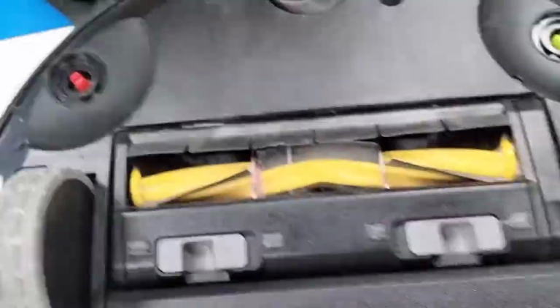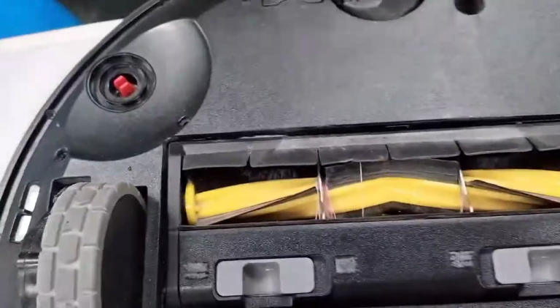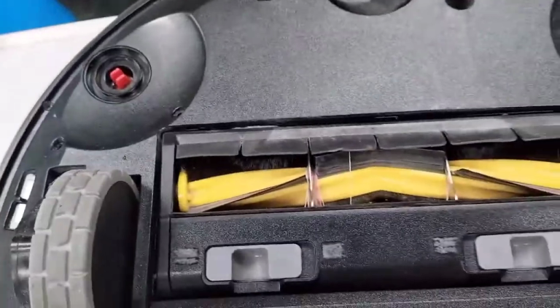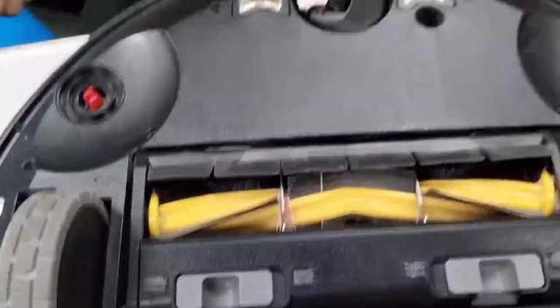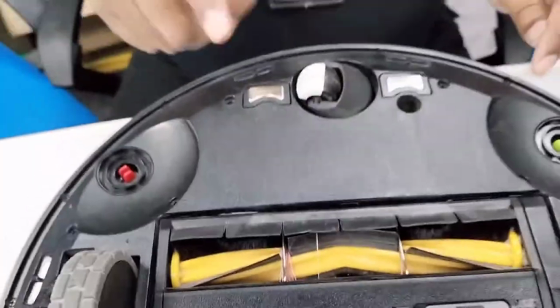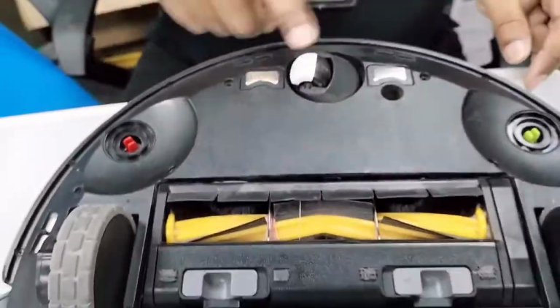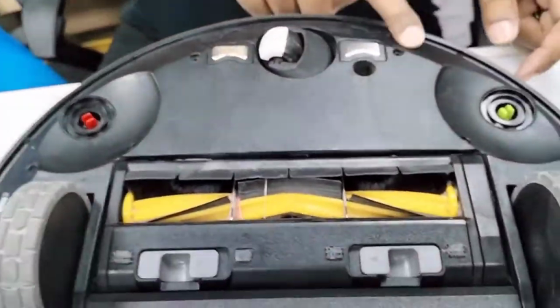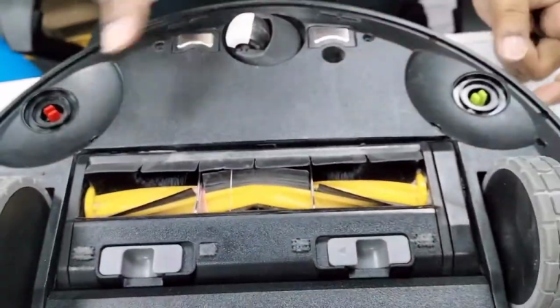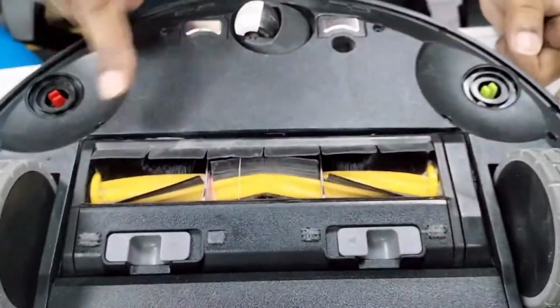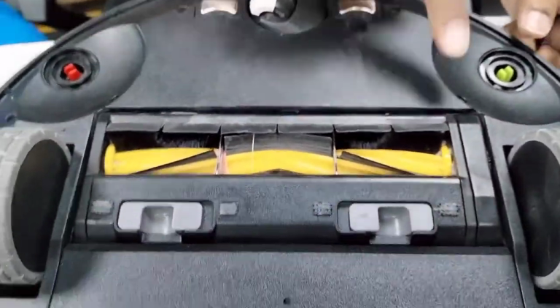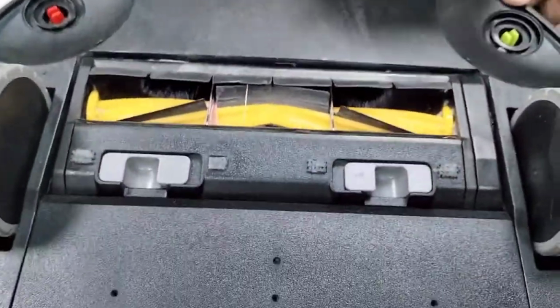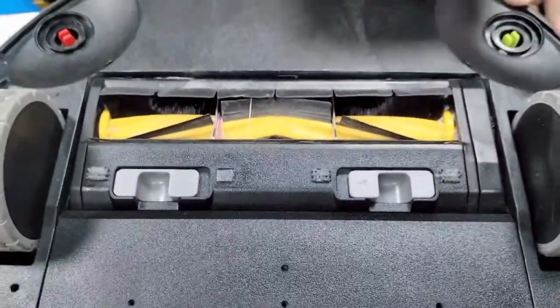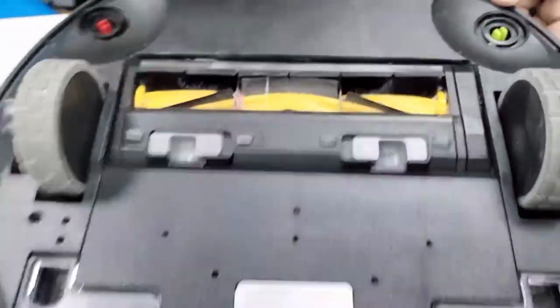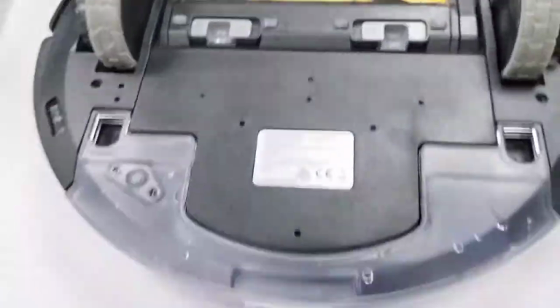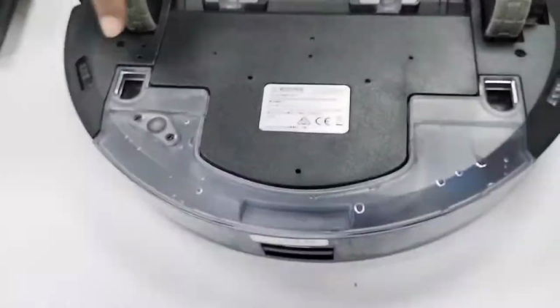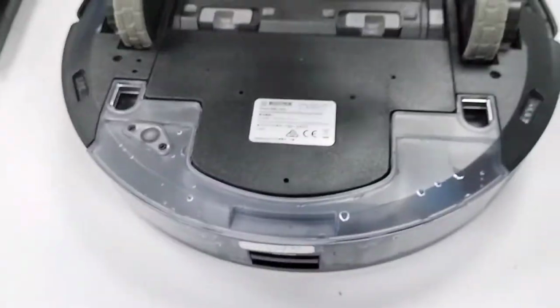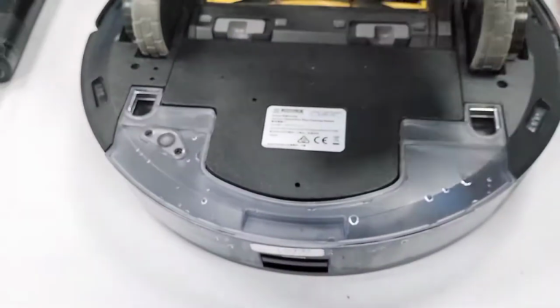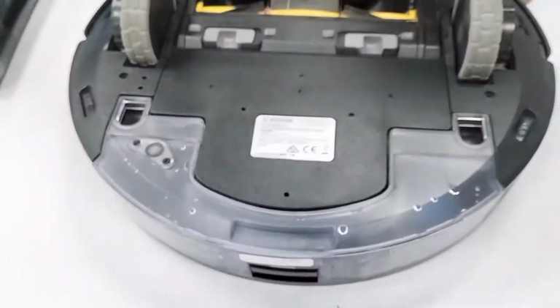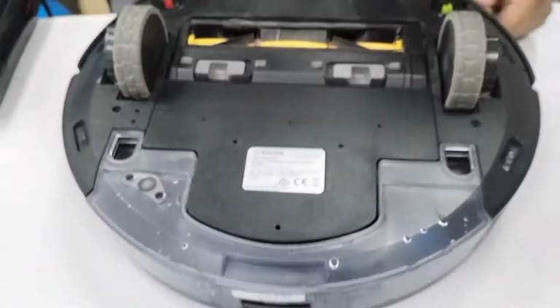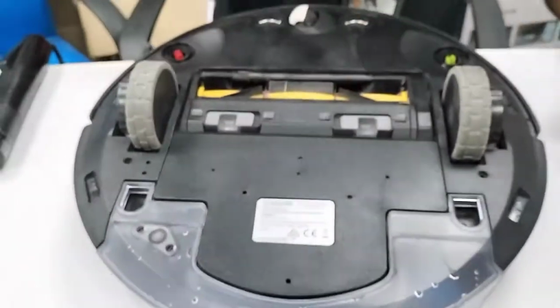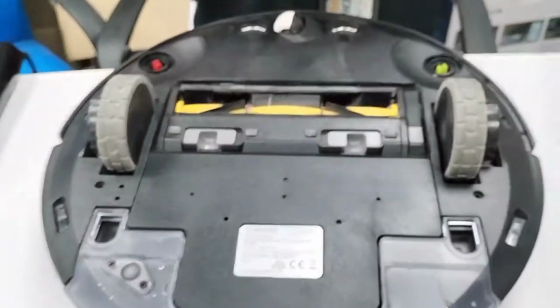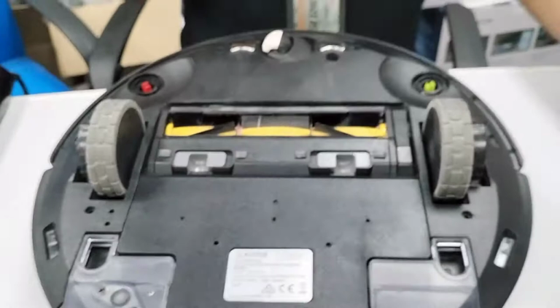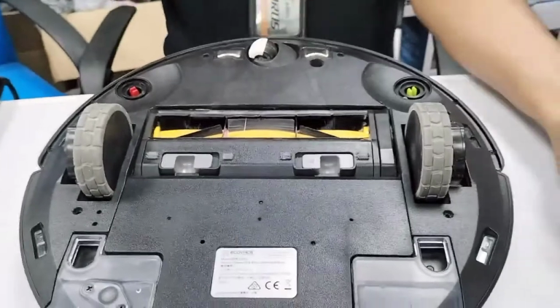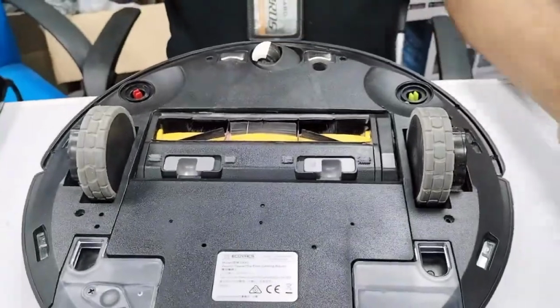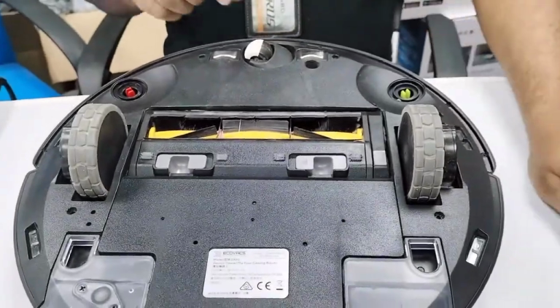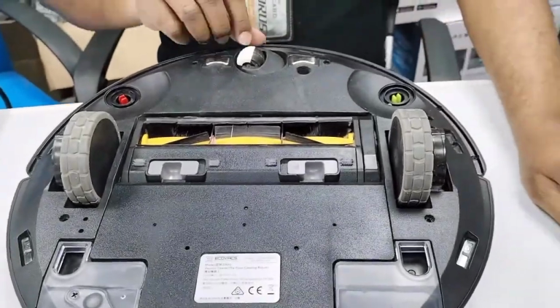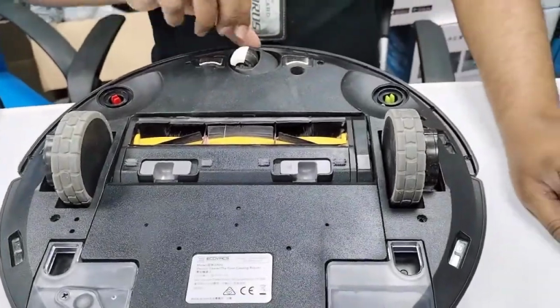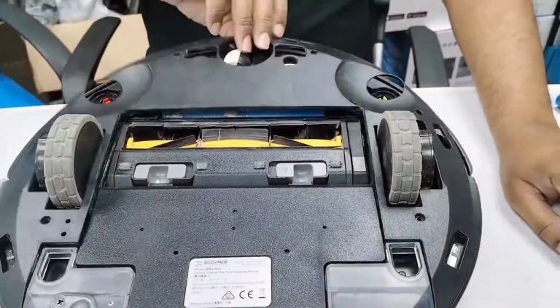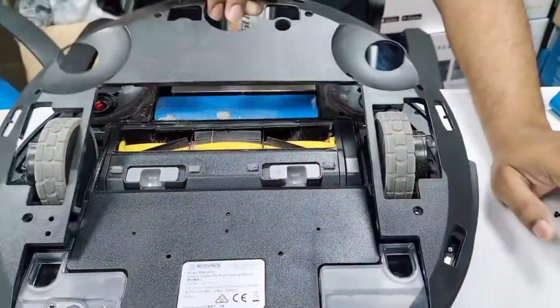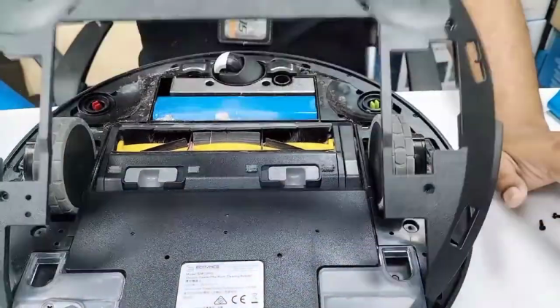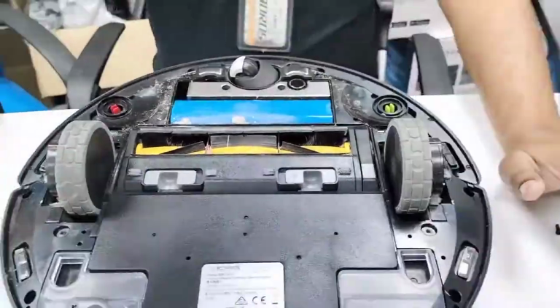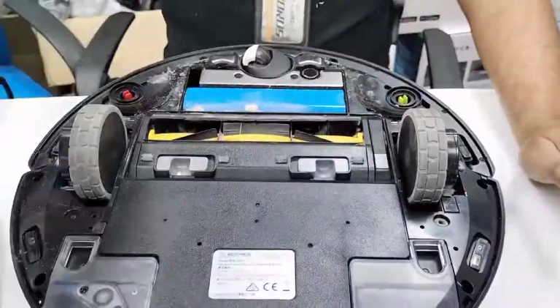We open 8 screws only — 1, 2, 3, 4, 5, 6, 7, 8. Here are the 8 screws. Remove this plate.